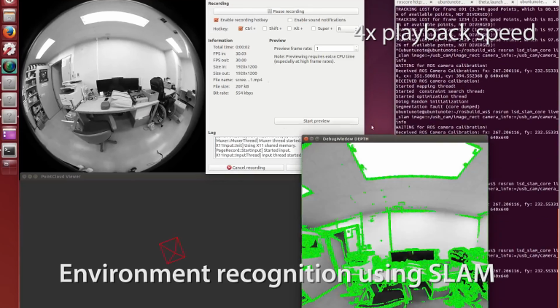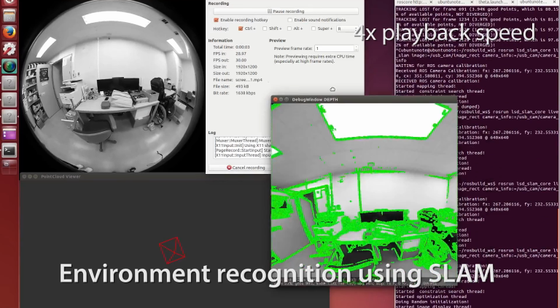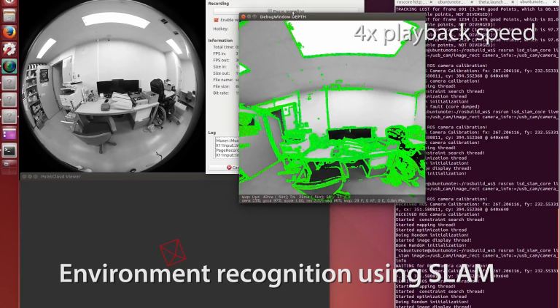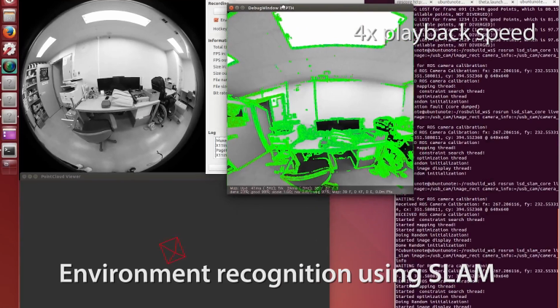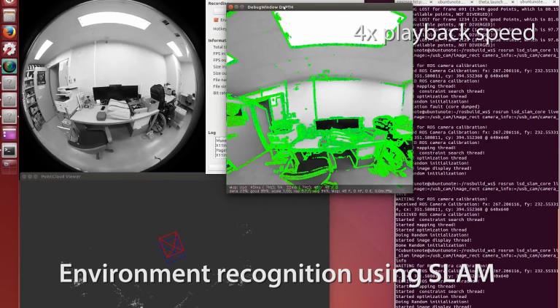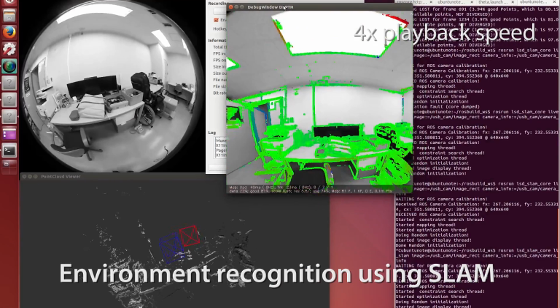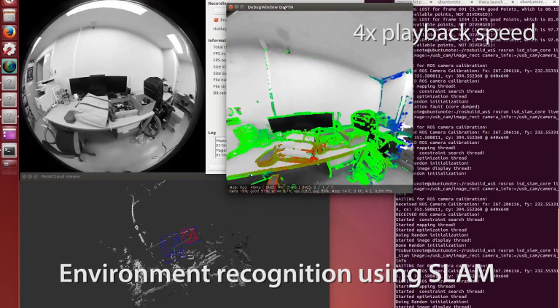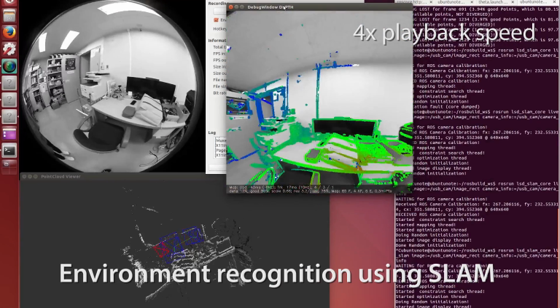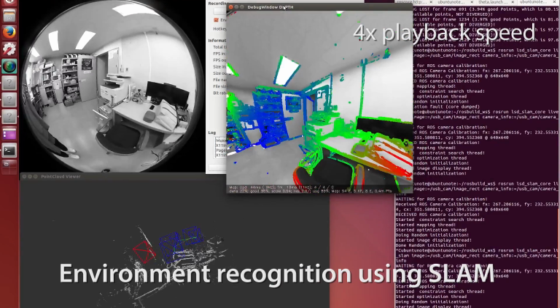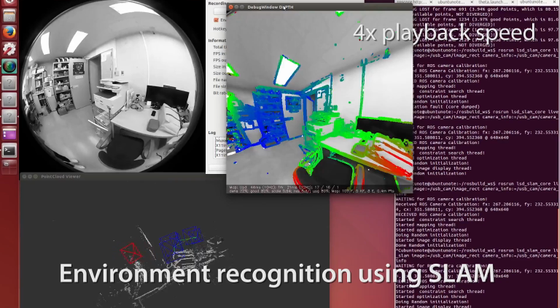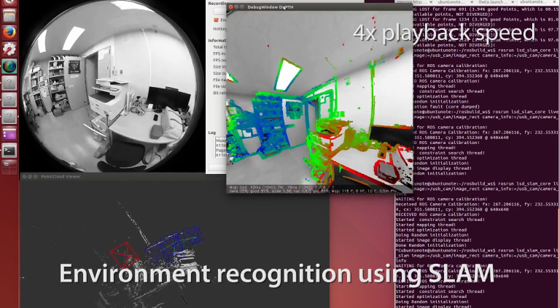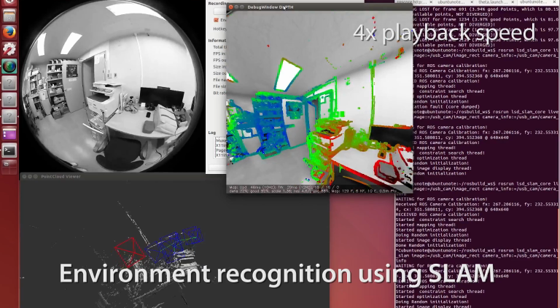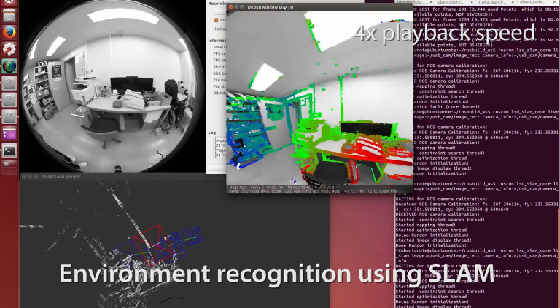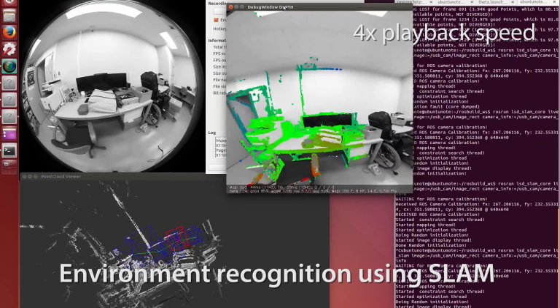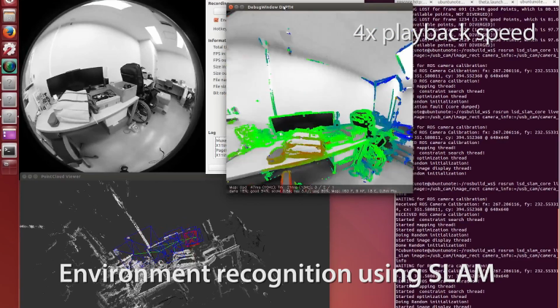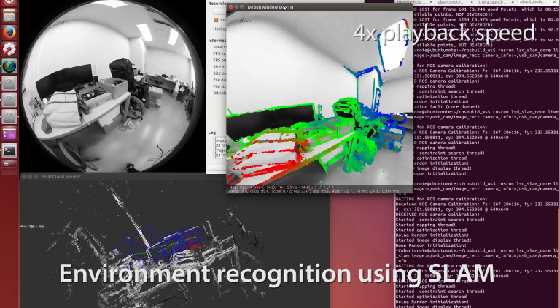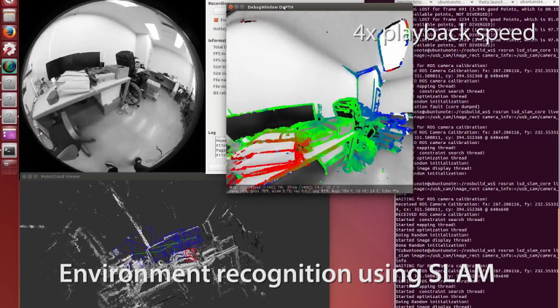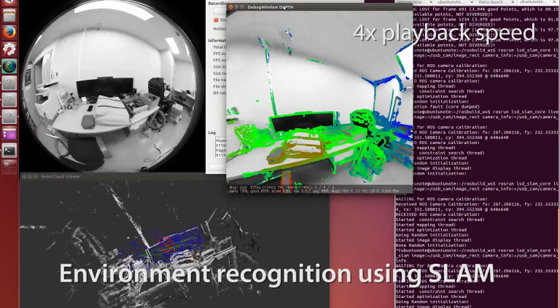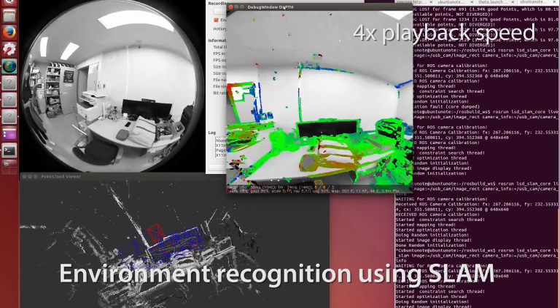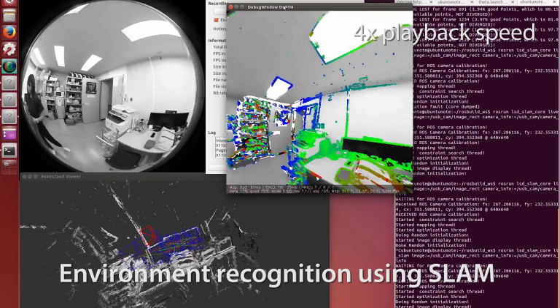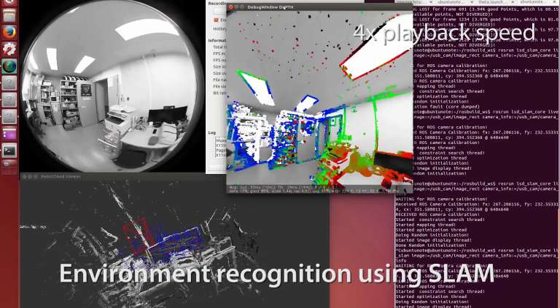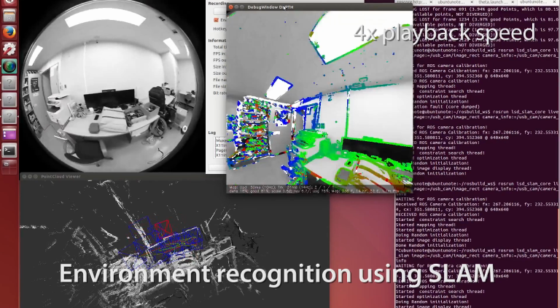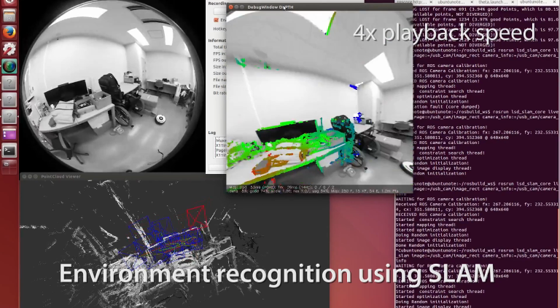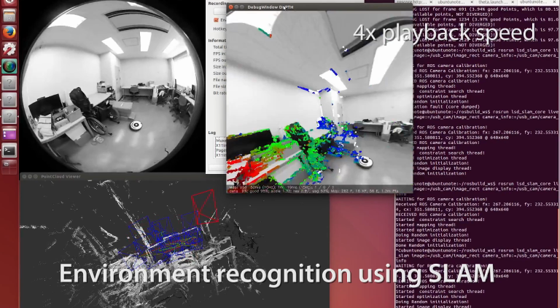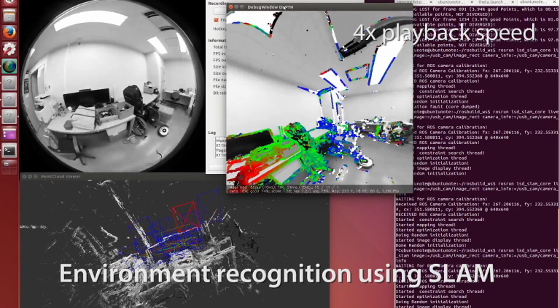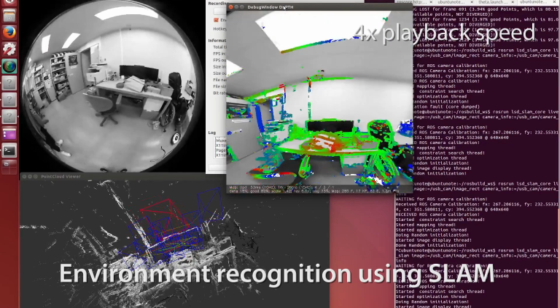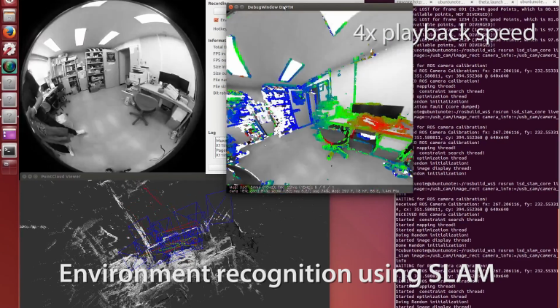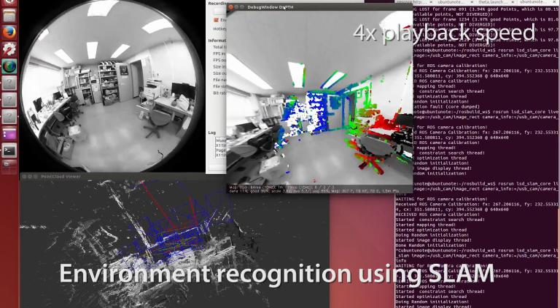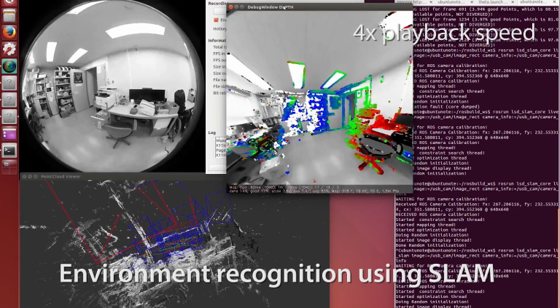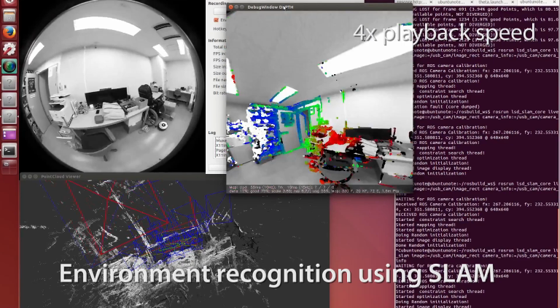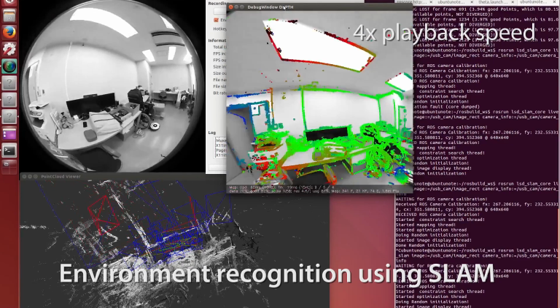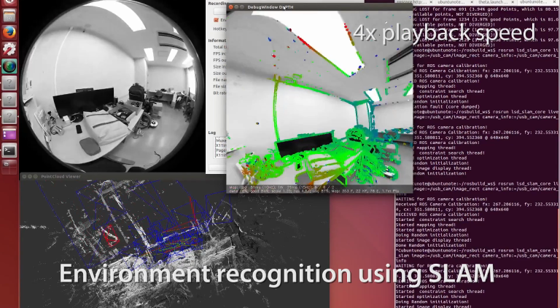To assist operation in narrow areas such as a corridor, we employ environment recognition using SLAM.